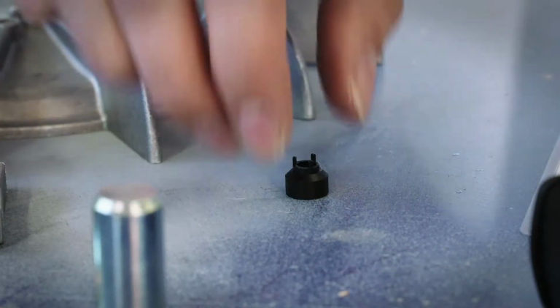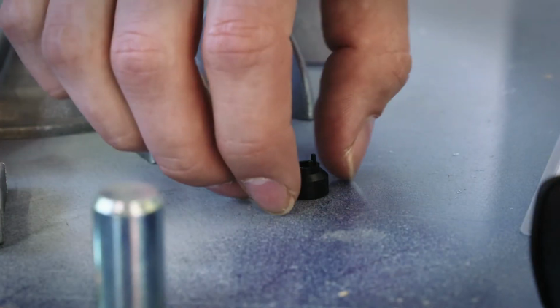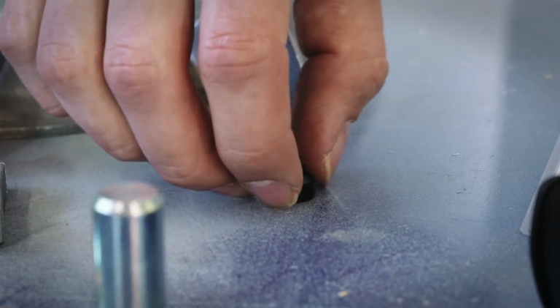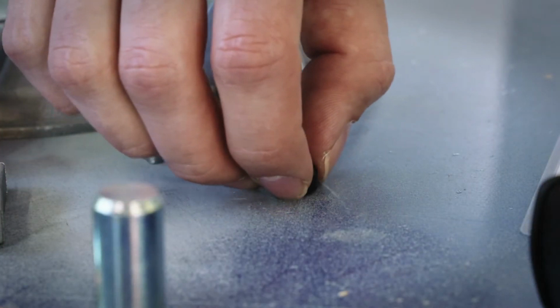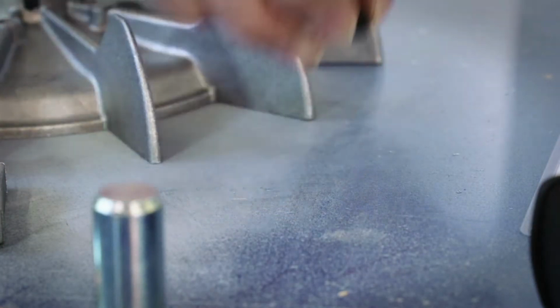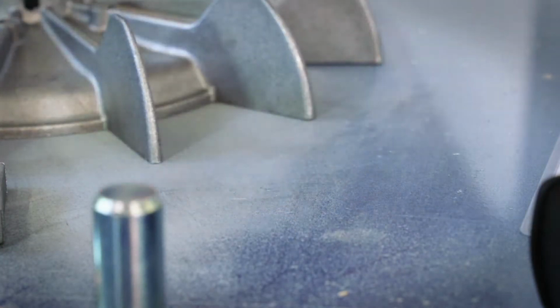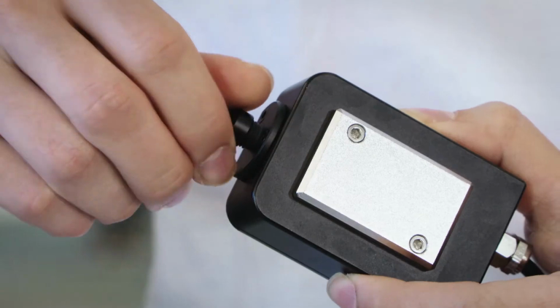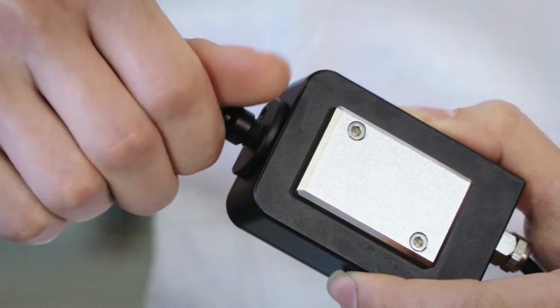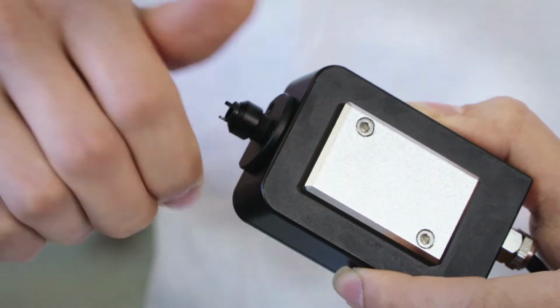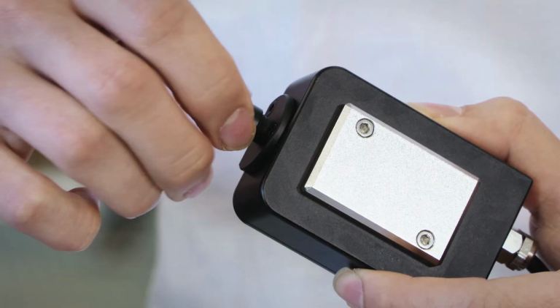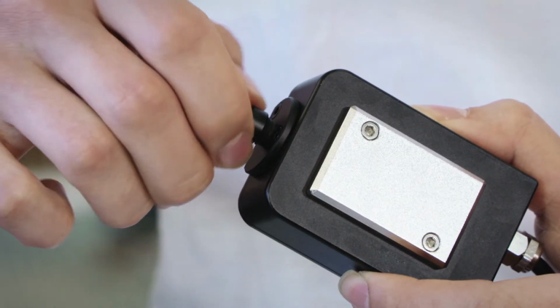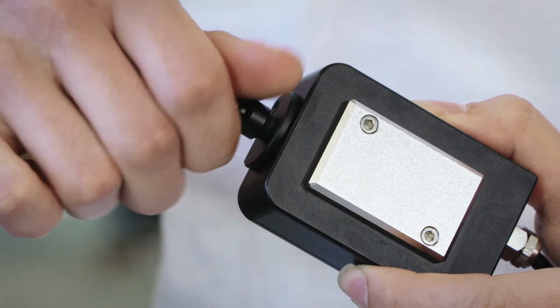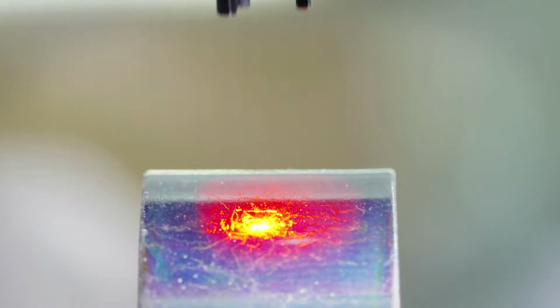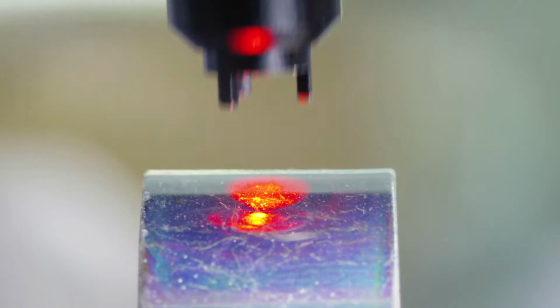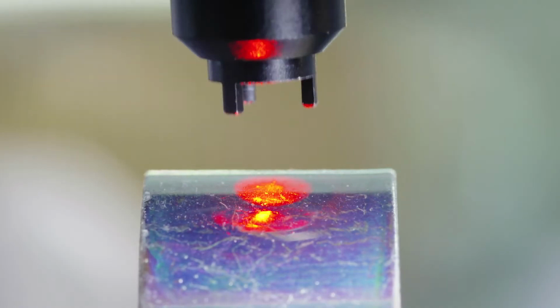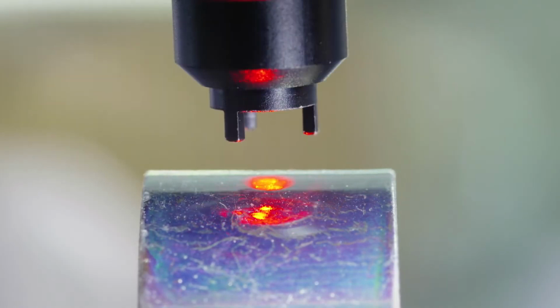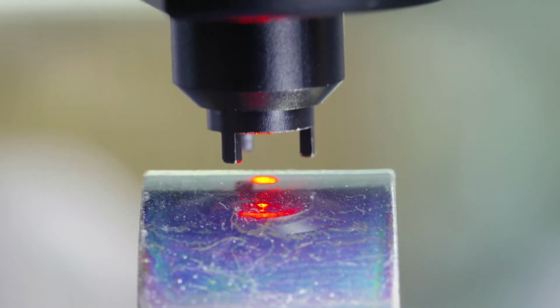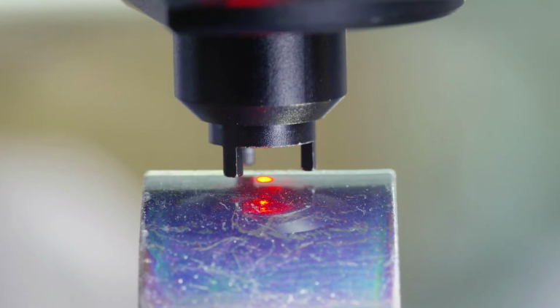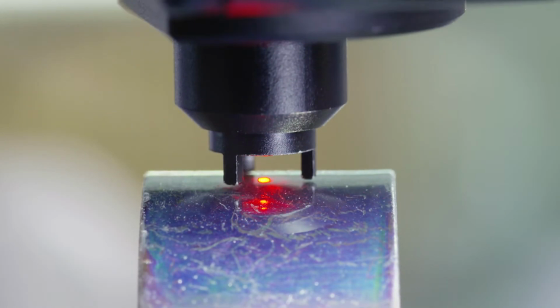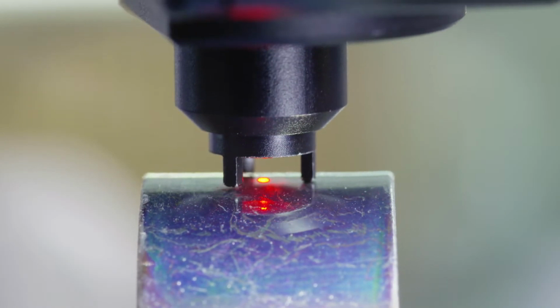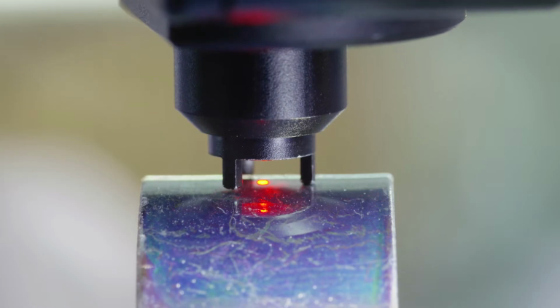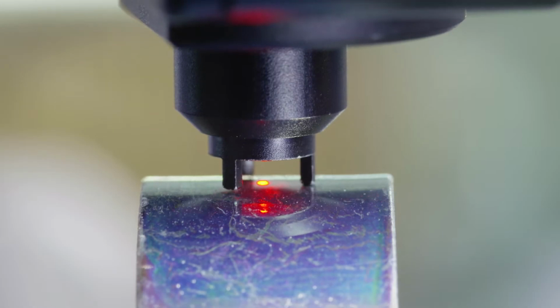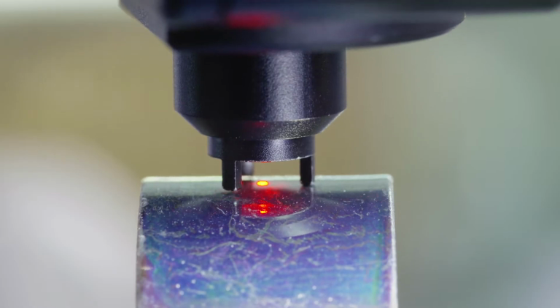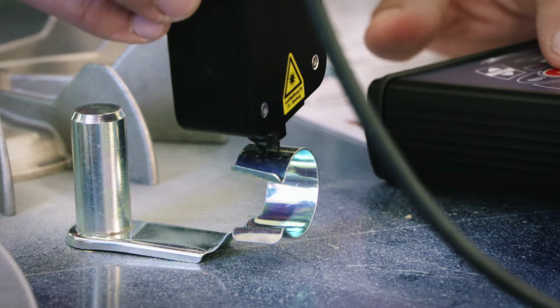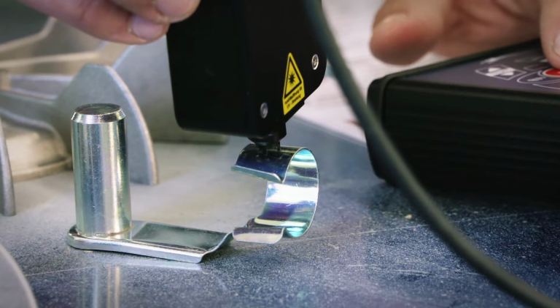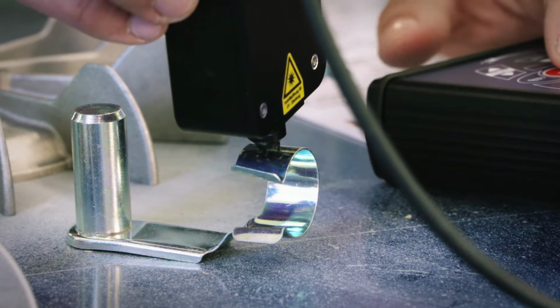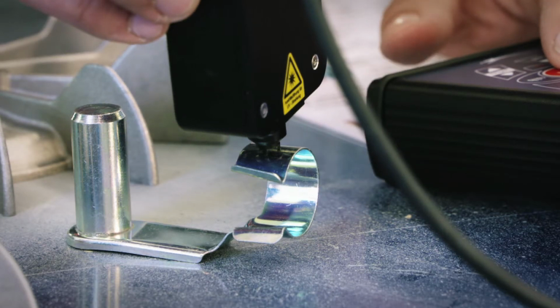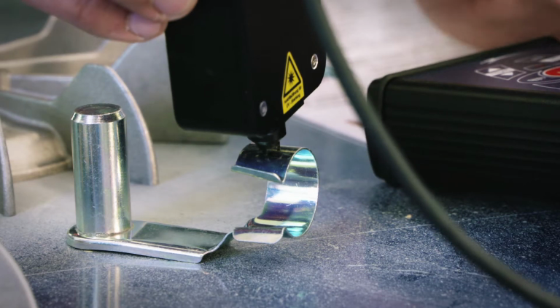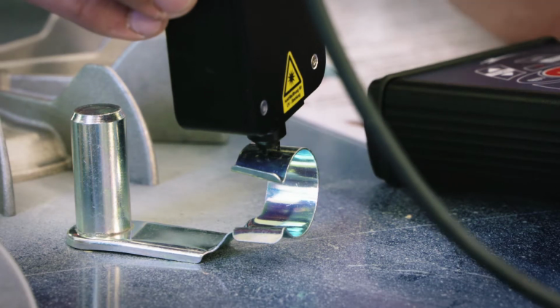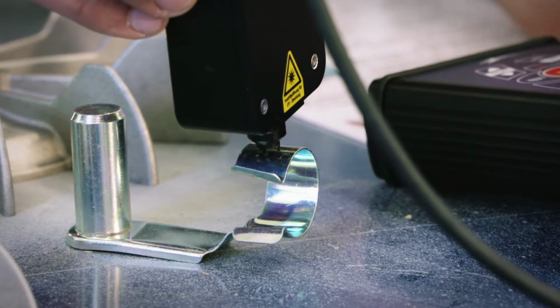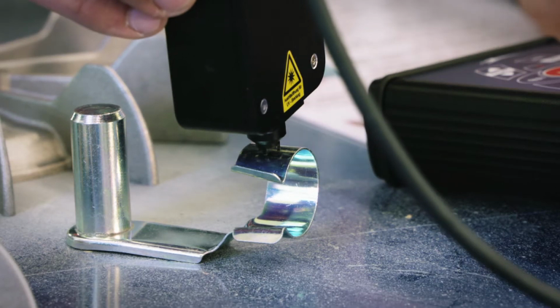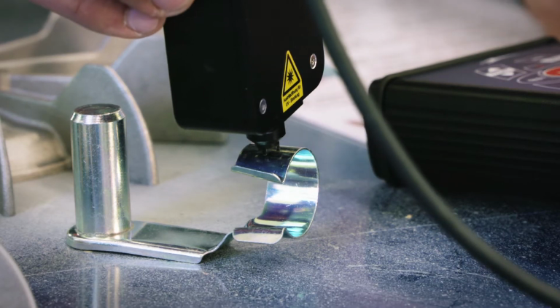To measure on flat or slightly curved surfaces, simply attach the setting spacer.